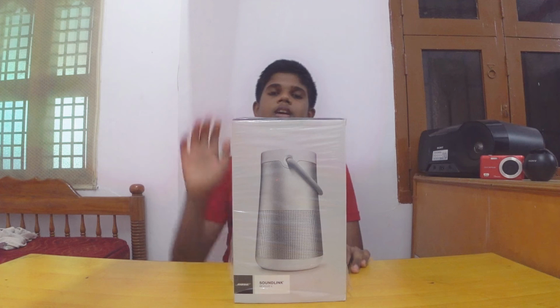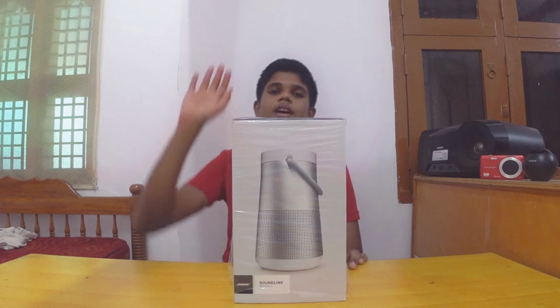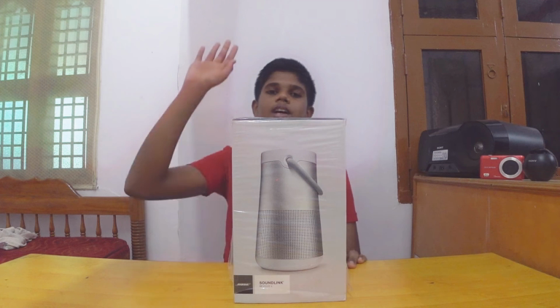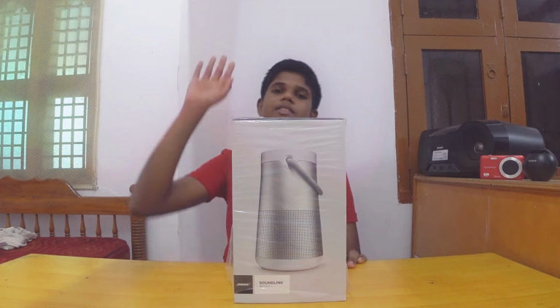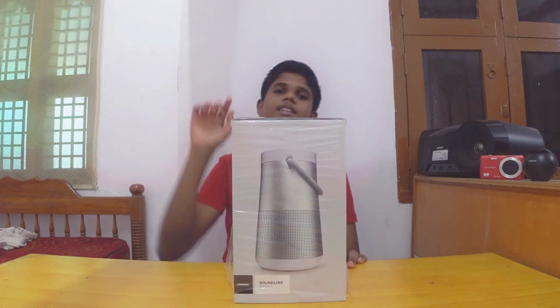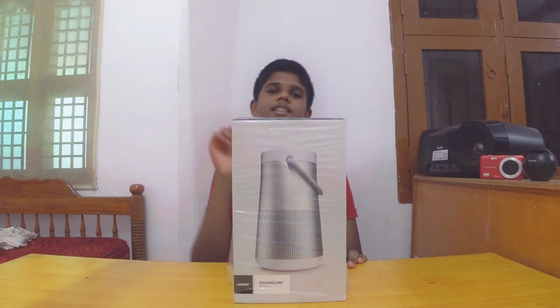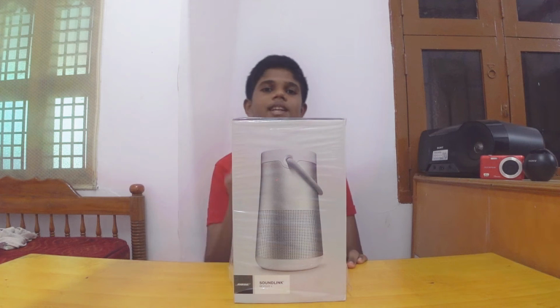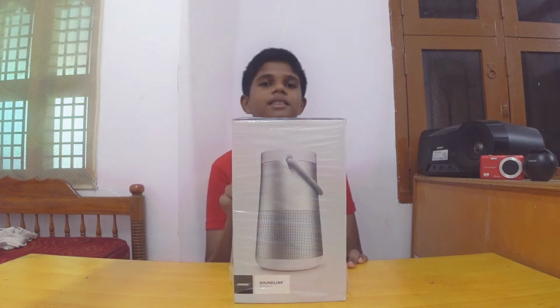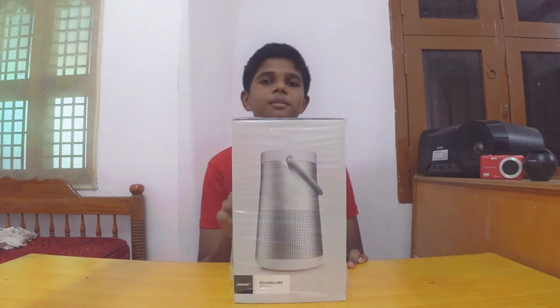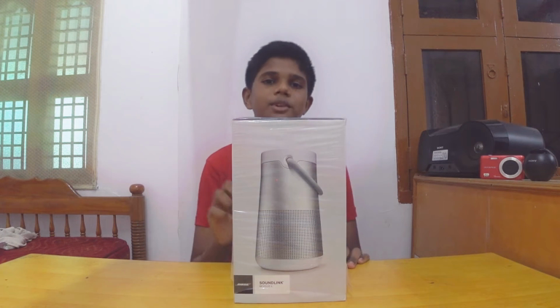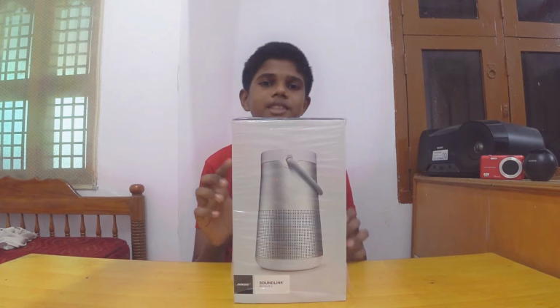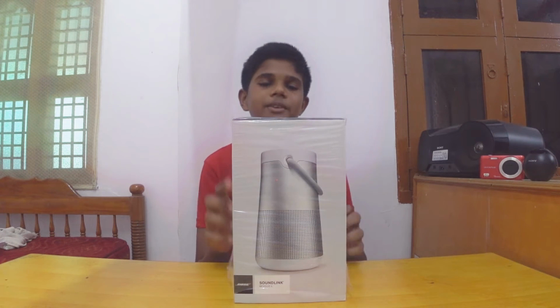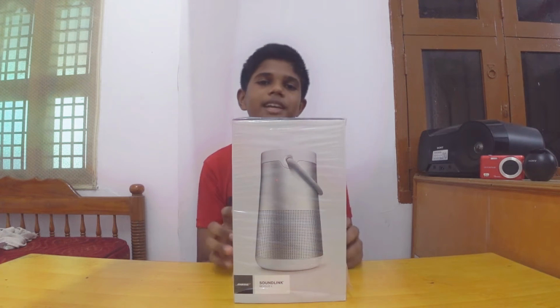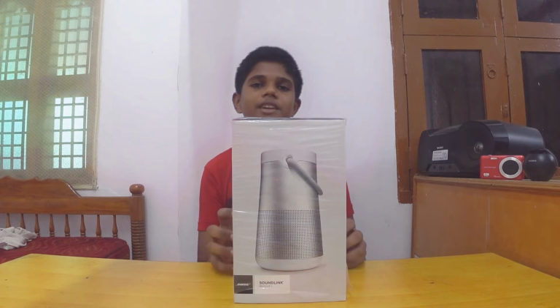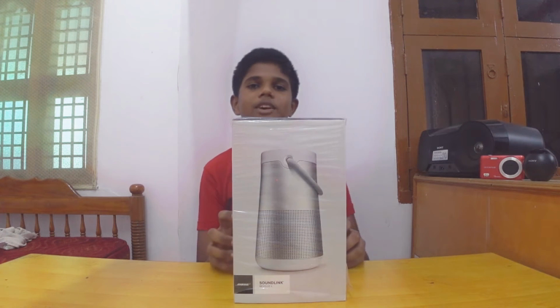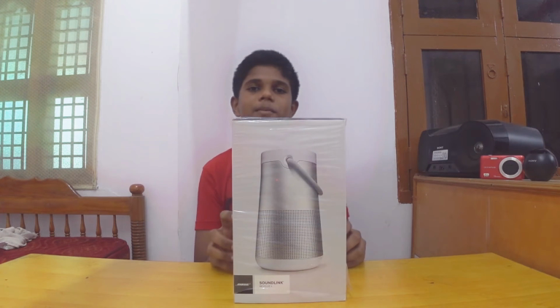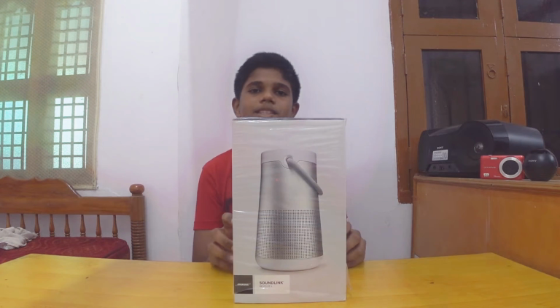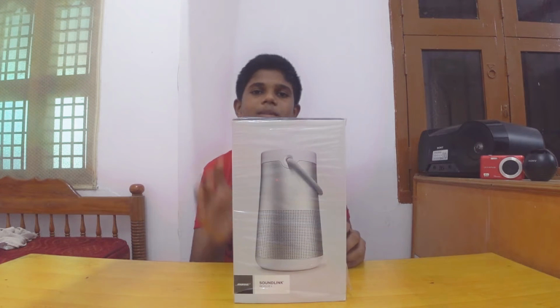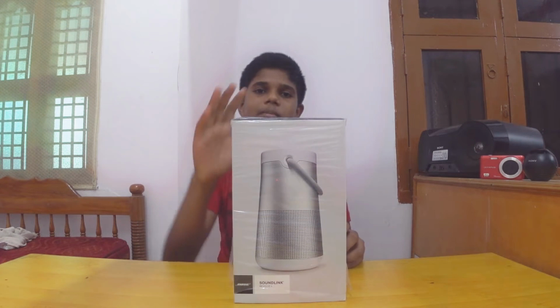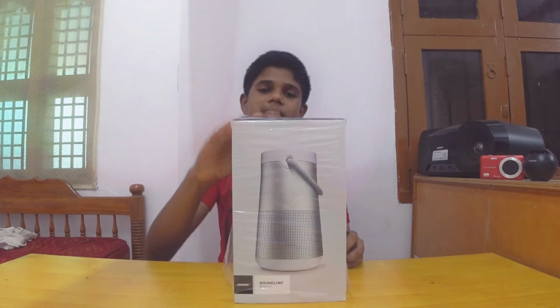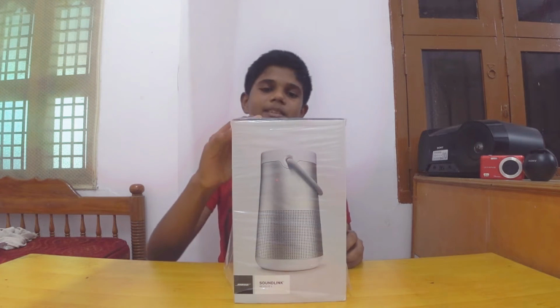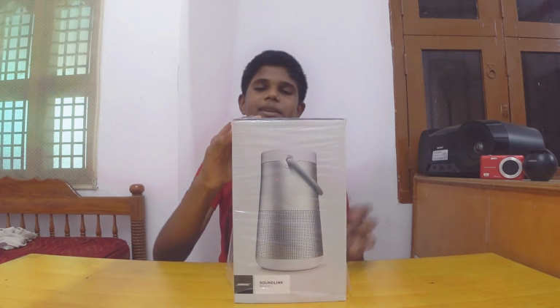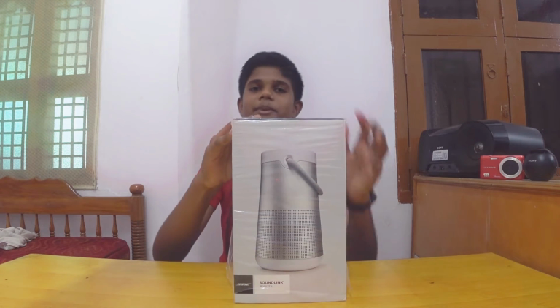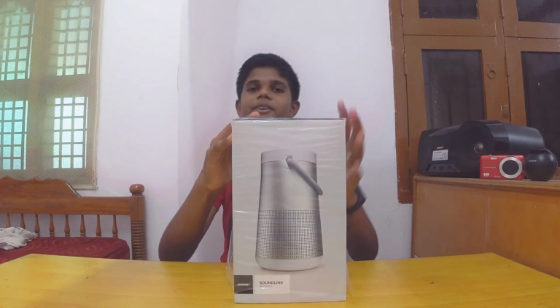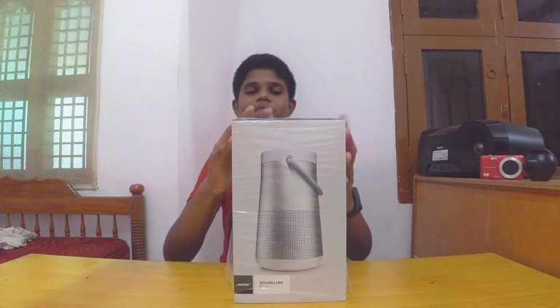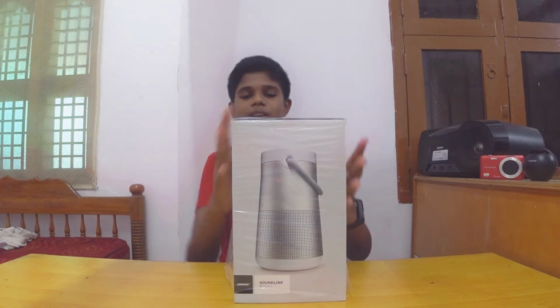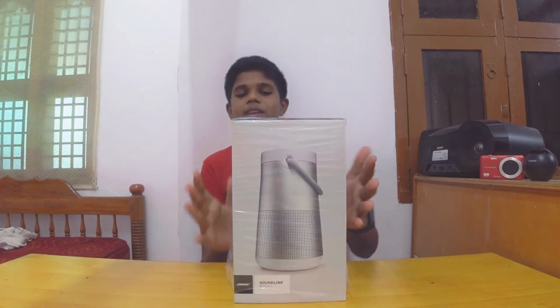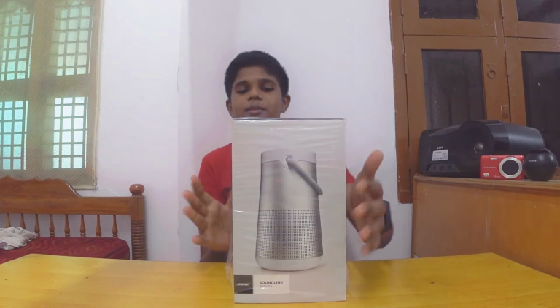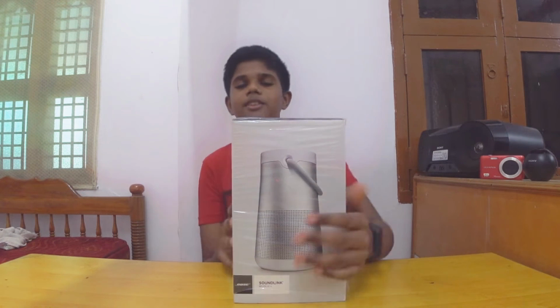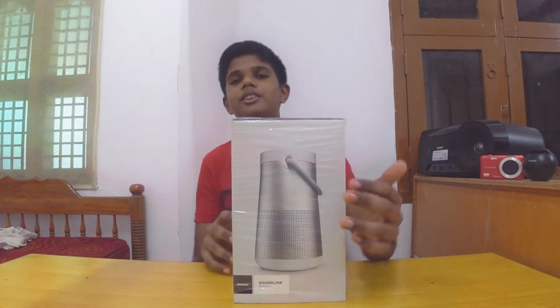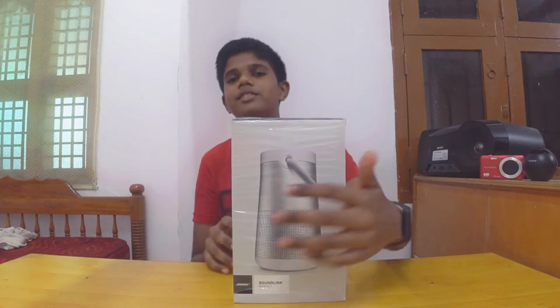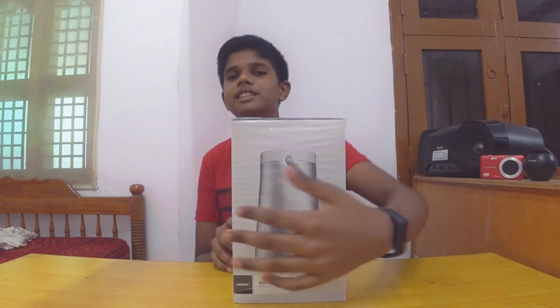Hi friends, we are going to unbox the Bose SoundLeak Revolid Plus. We are going to show you all the features.